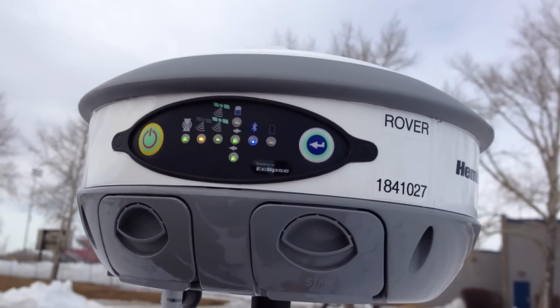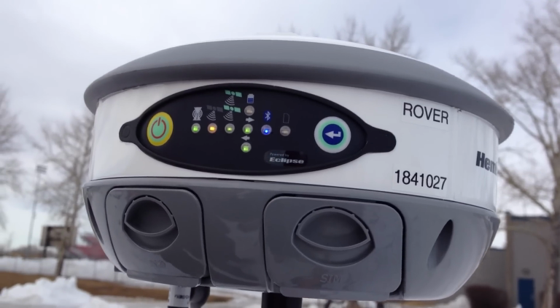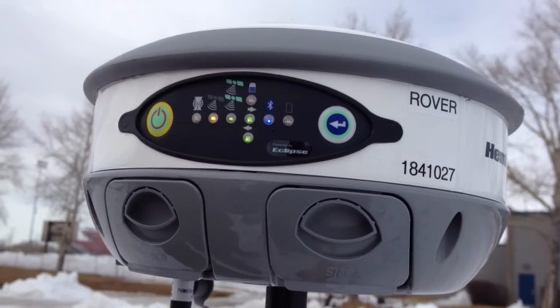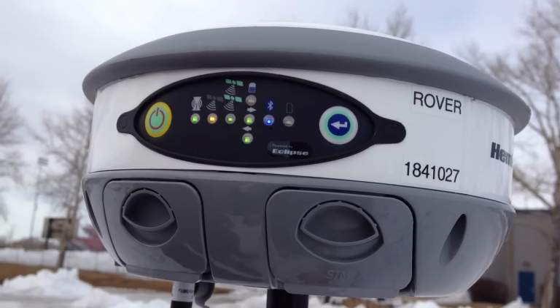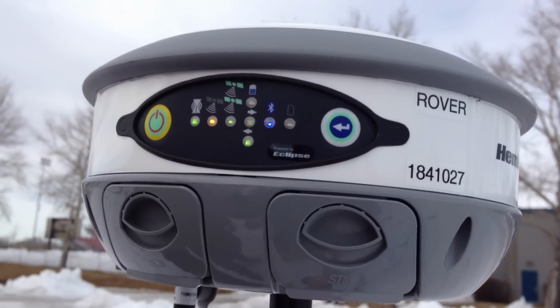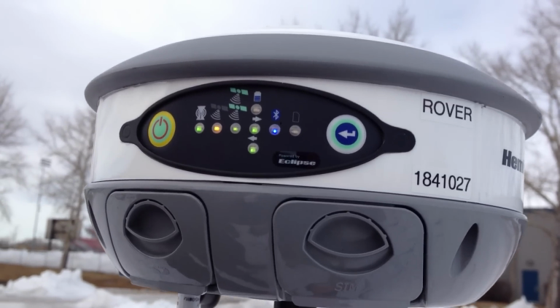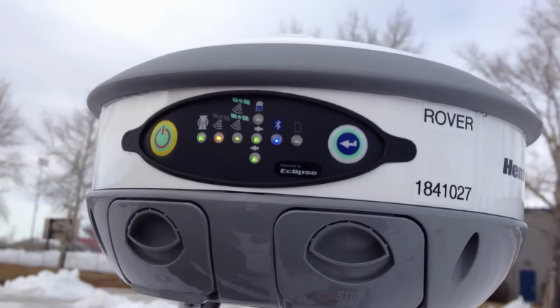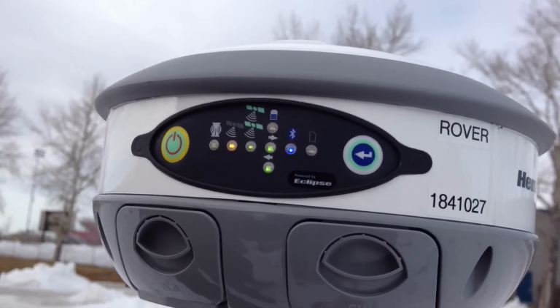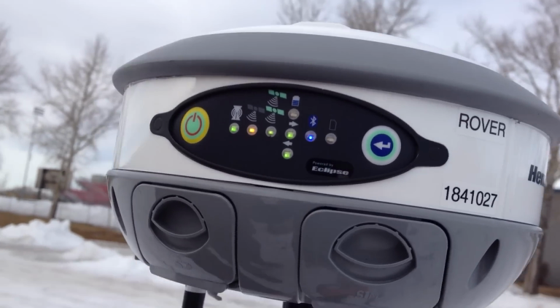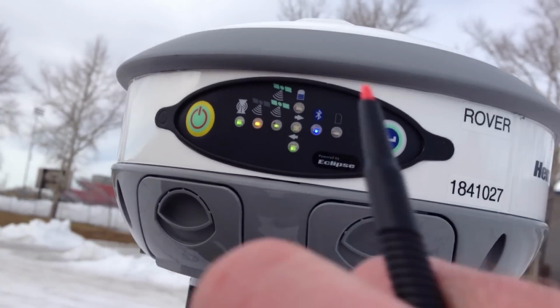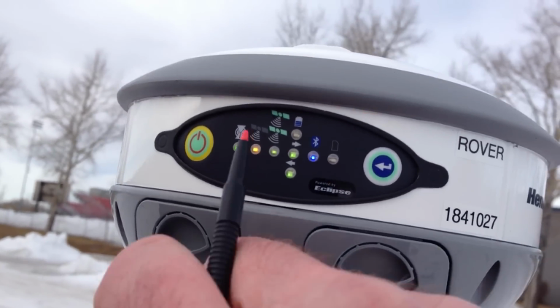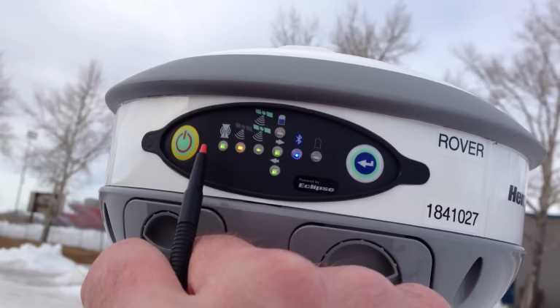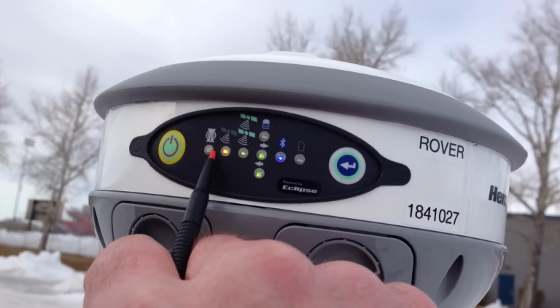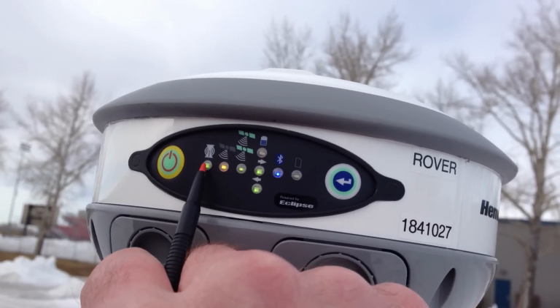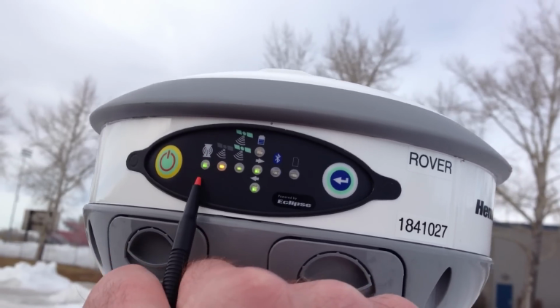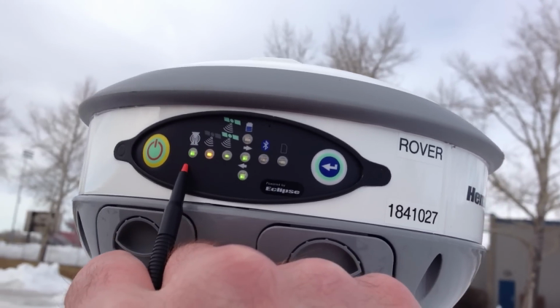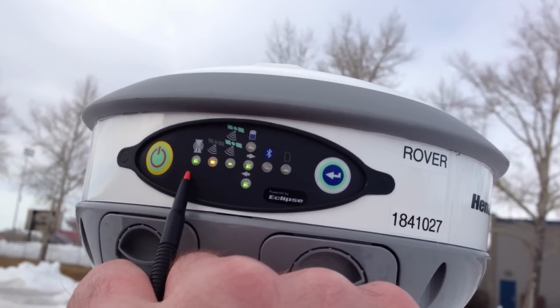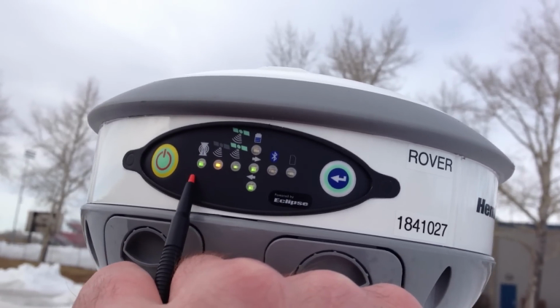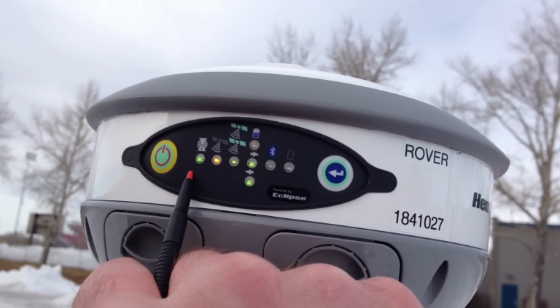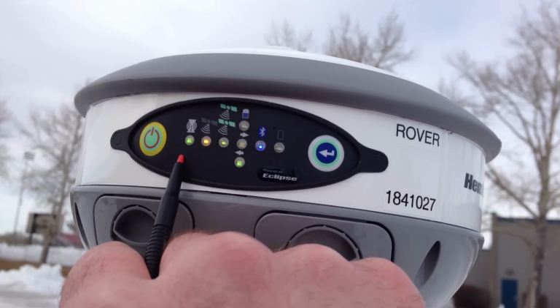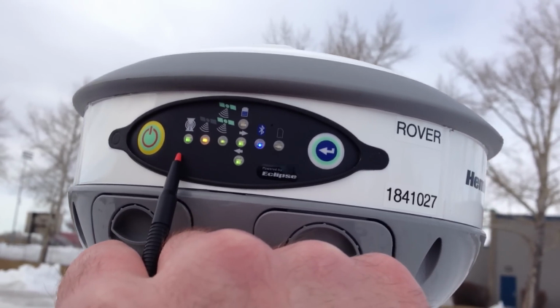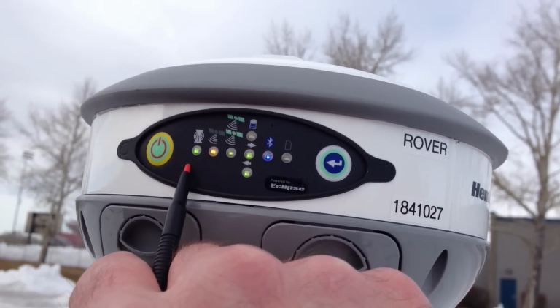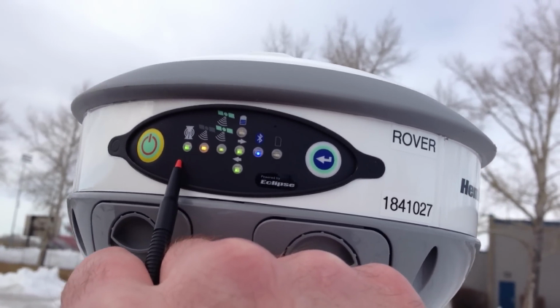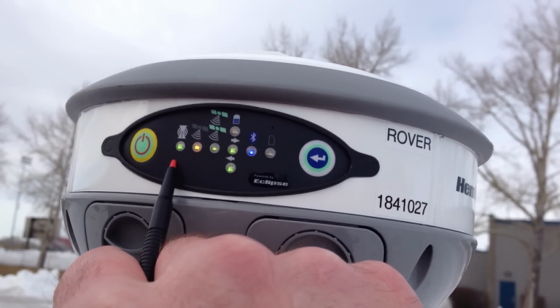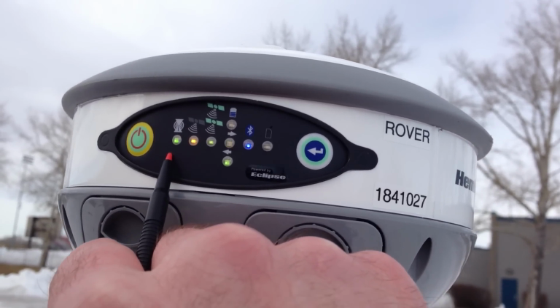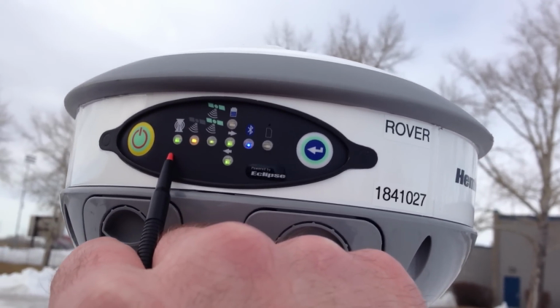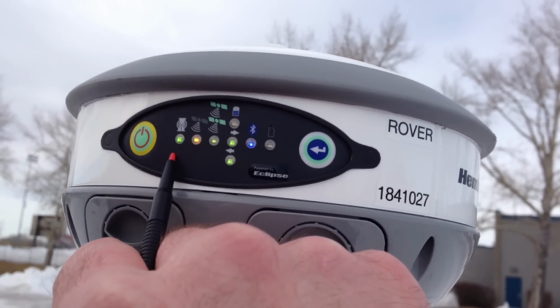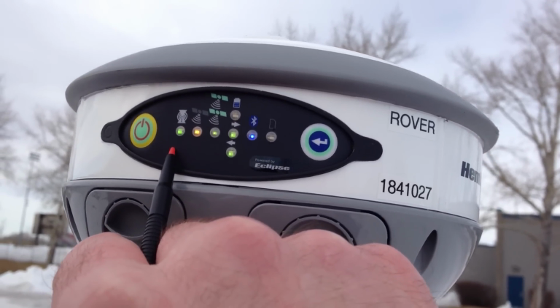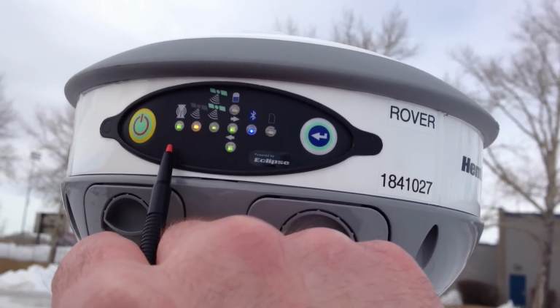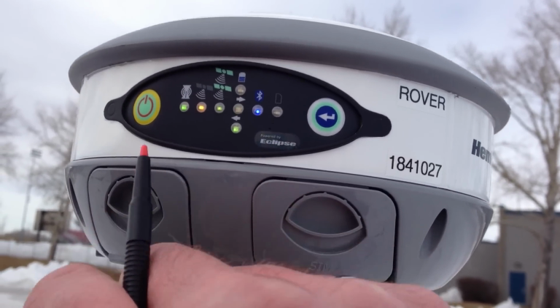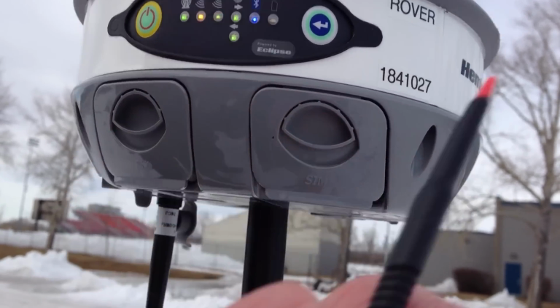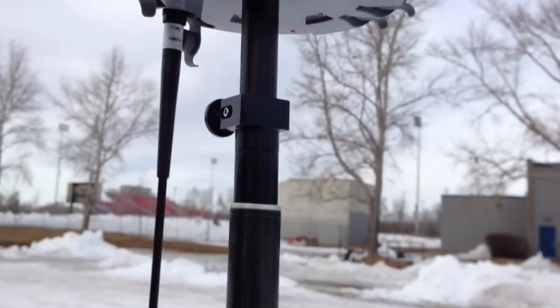The rover already has a fixed solution. The RTK light indicator is blinking green once per second.